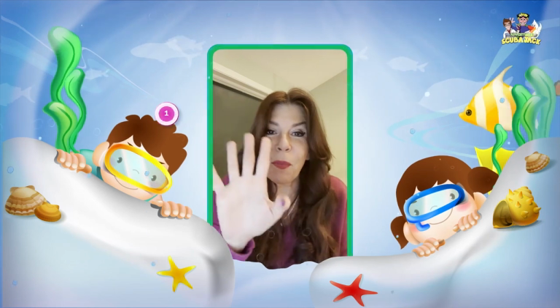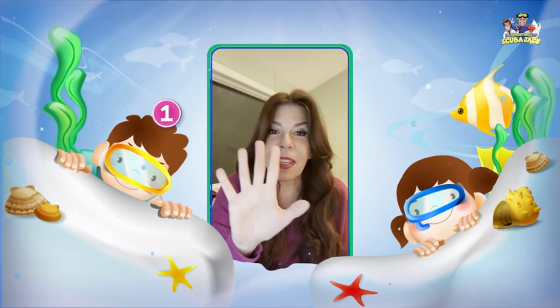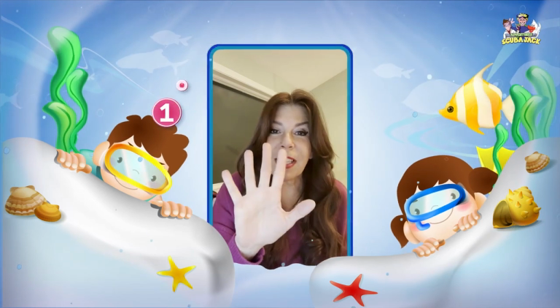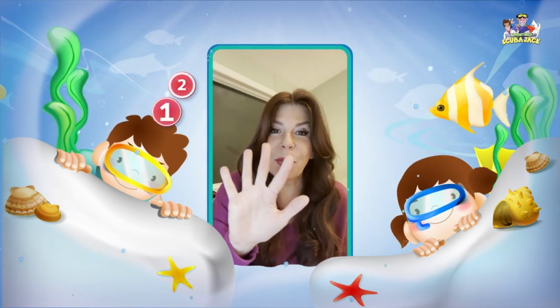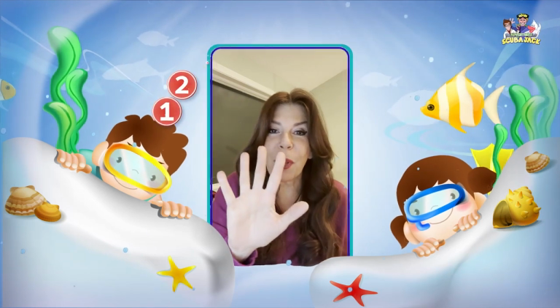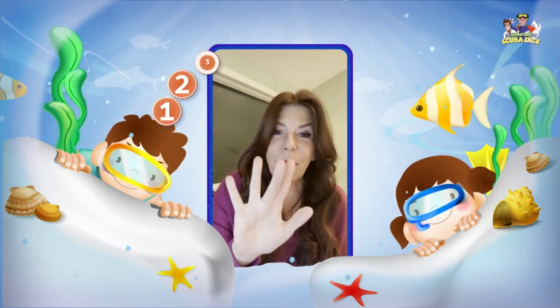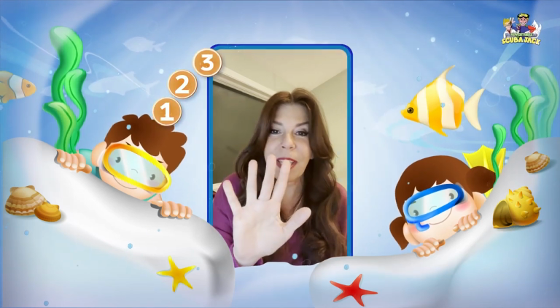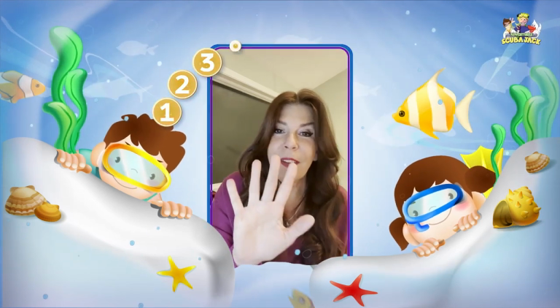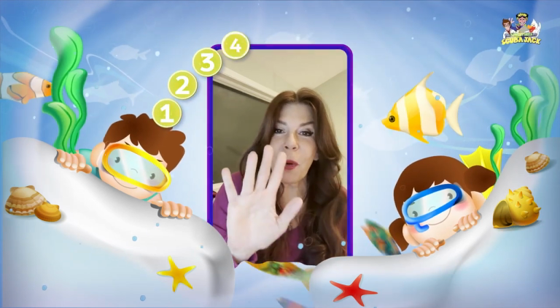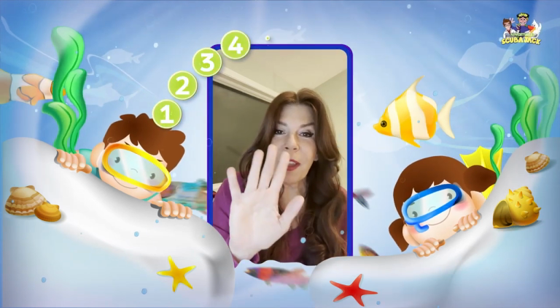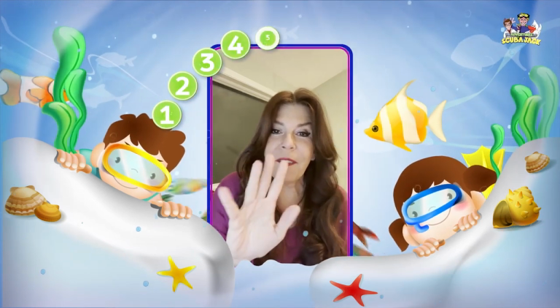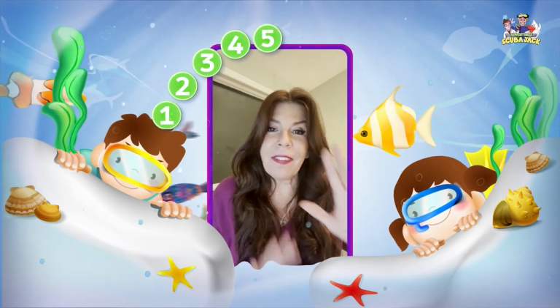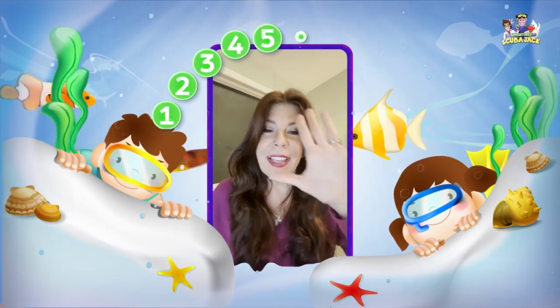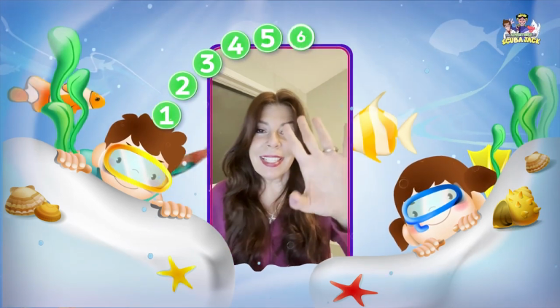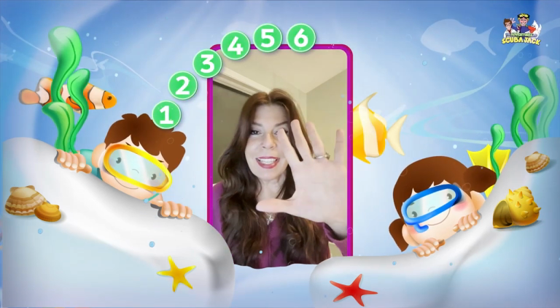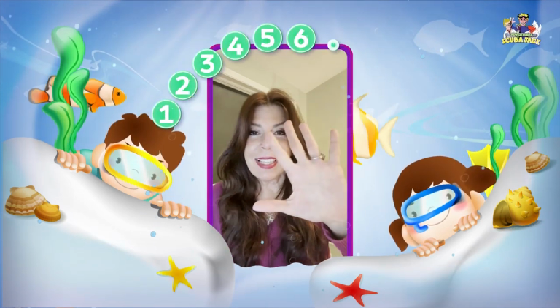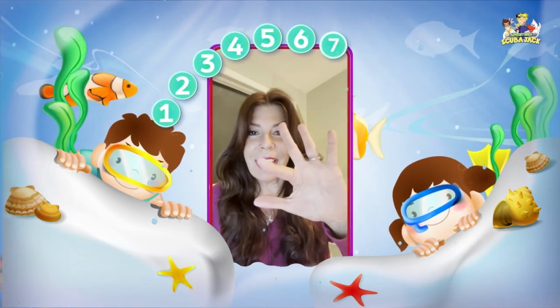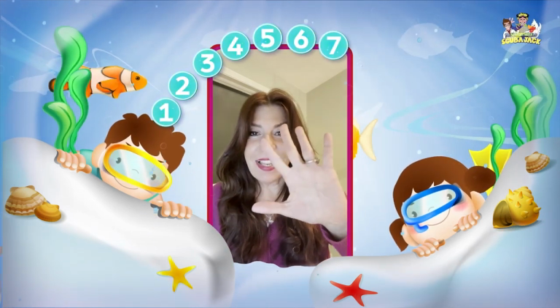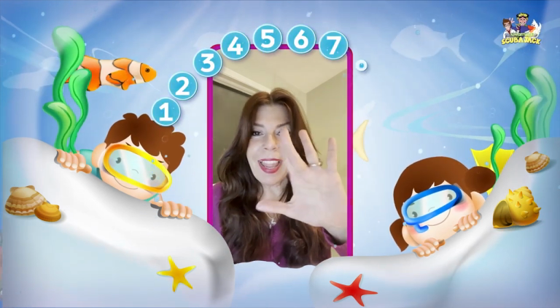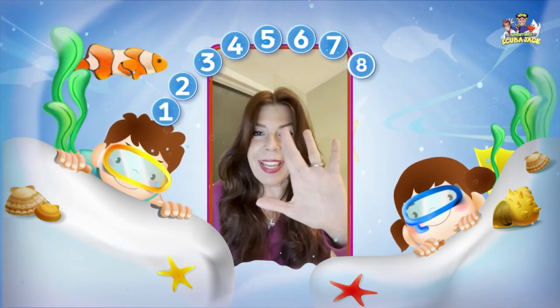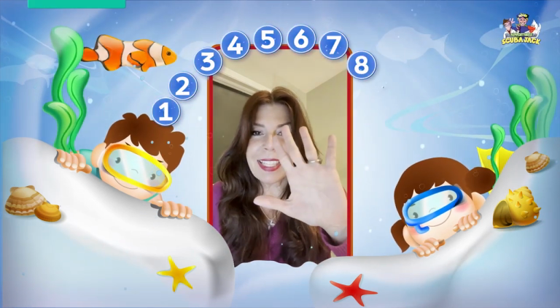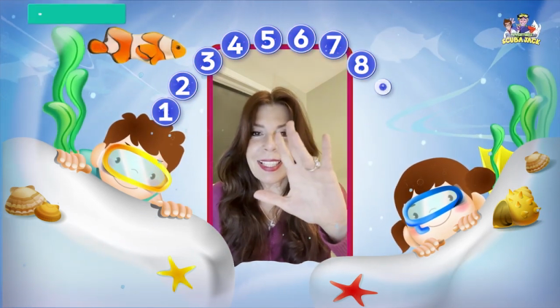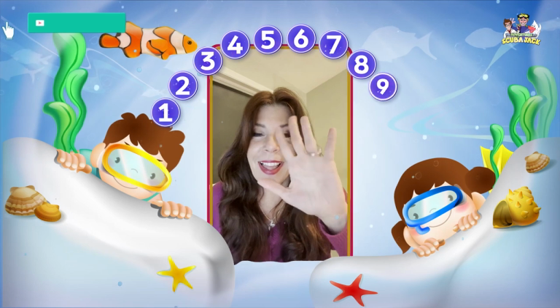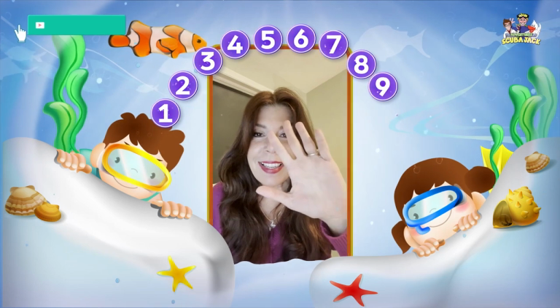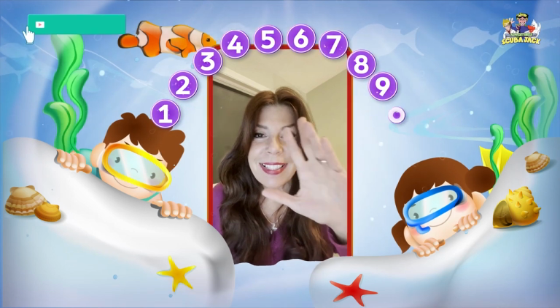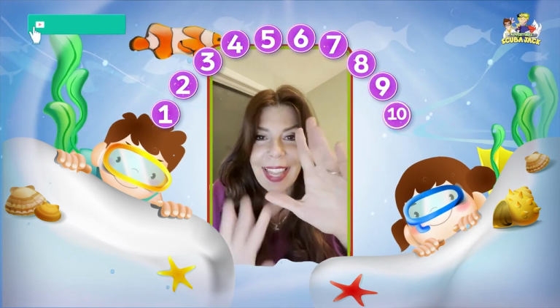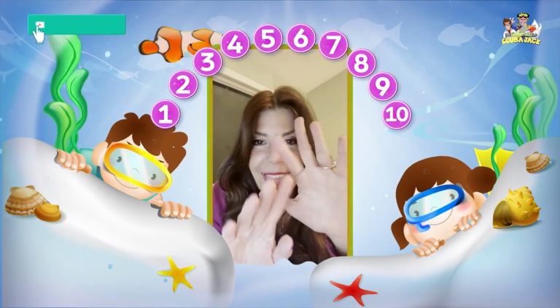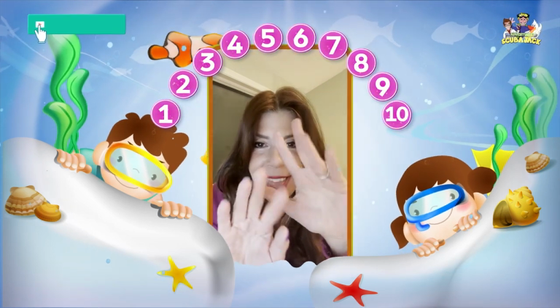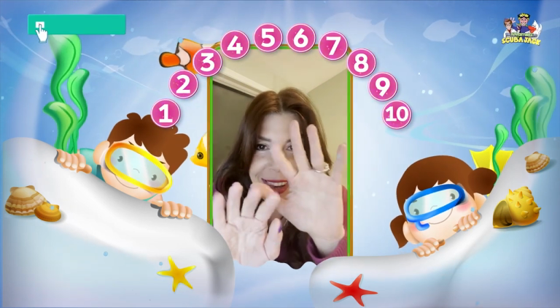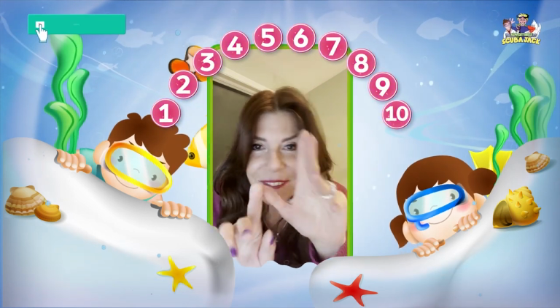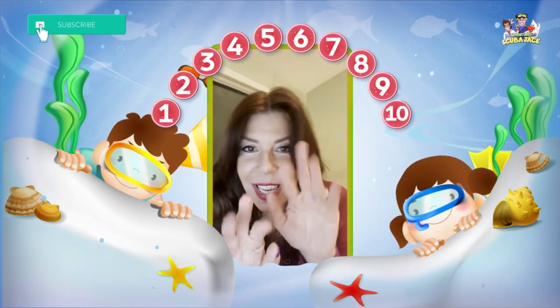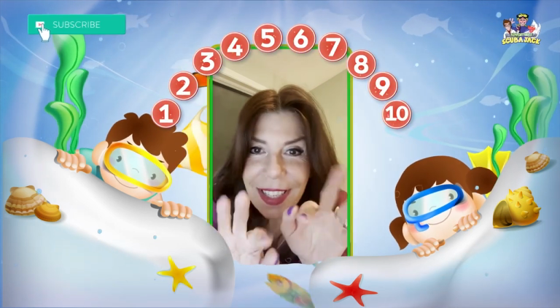You have 1, 2, 3, 4, 5, 6, 7, 8, 9, 10 fingers!